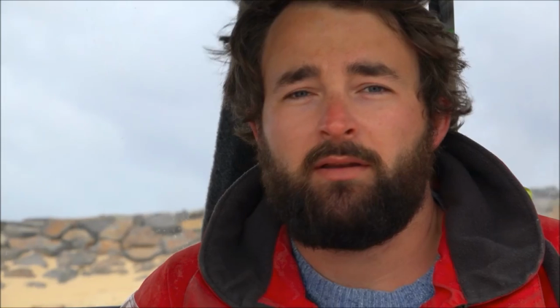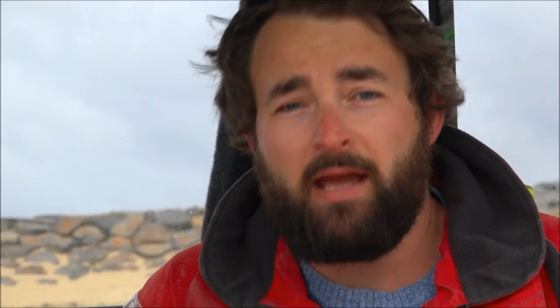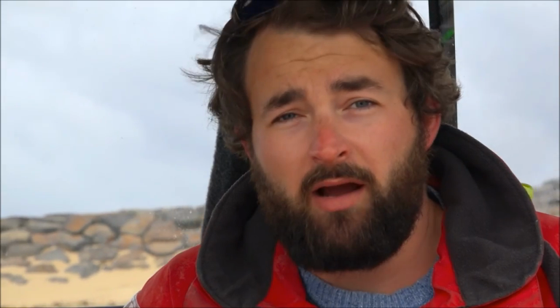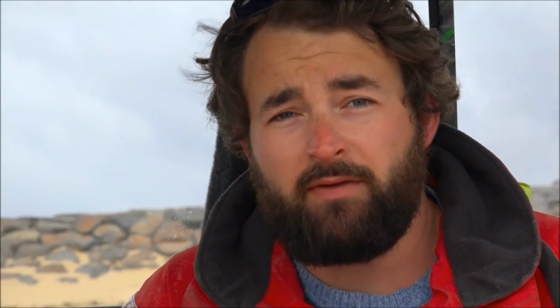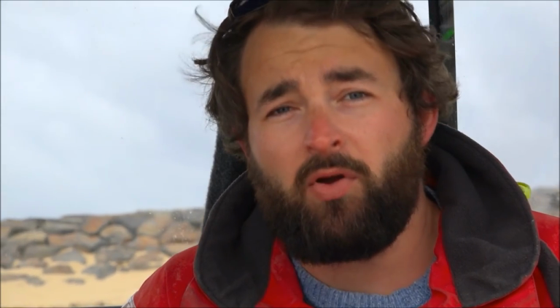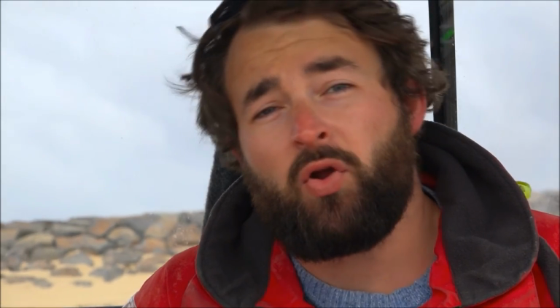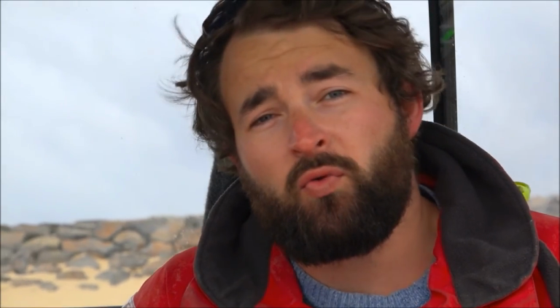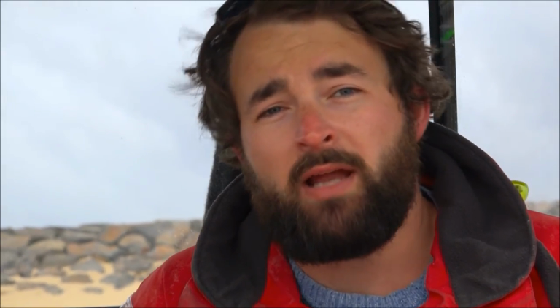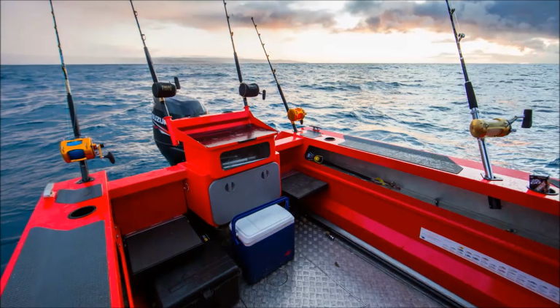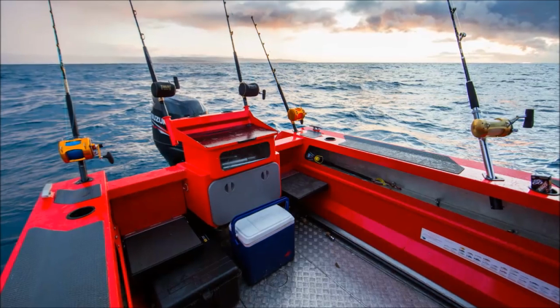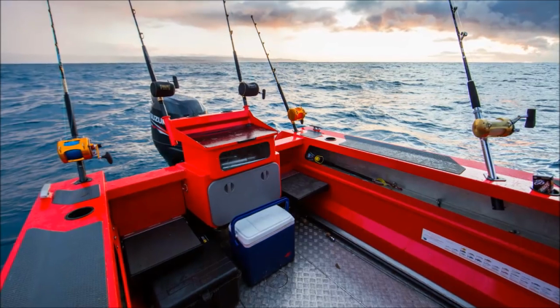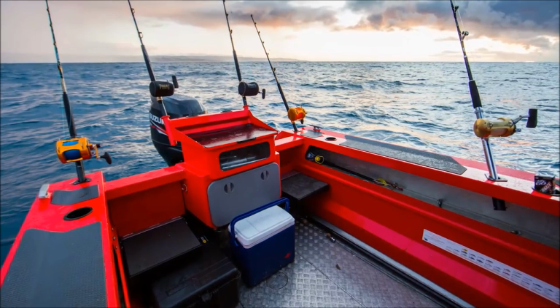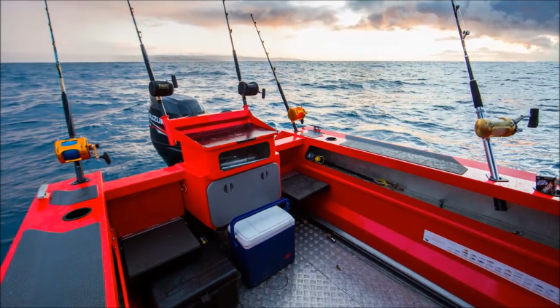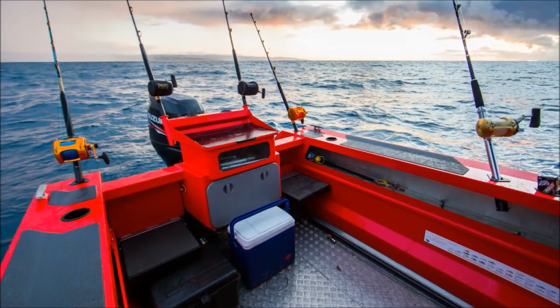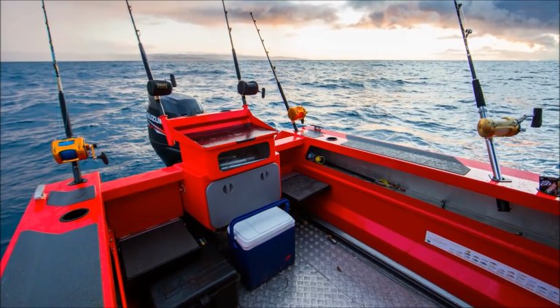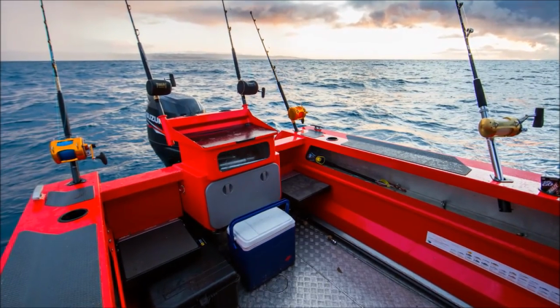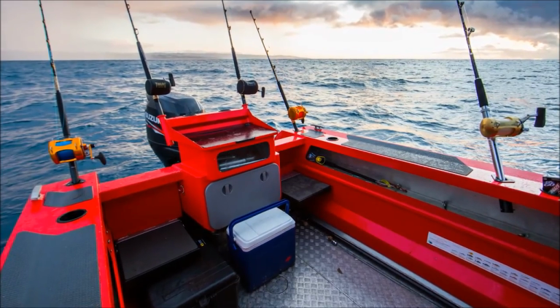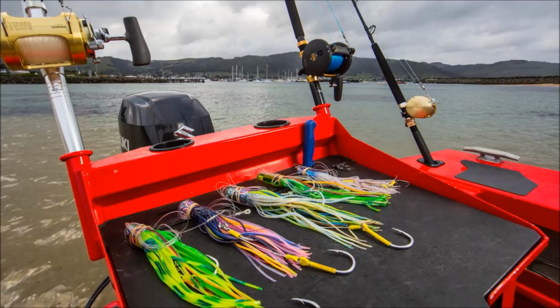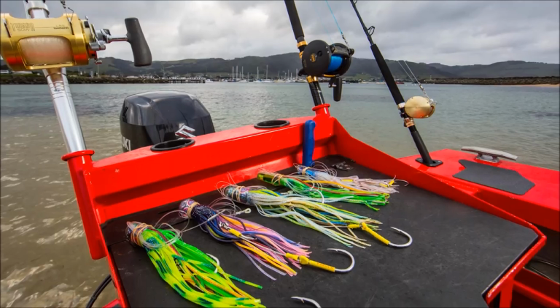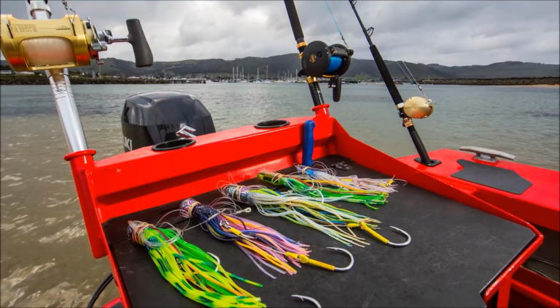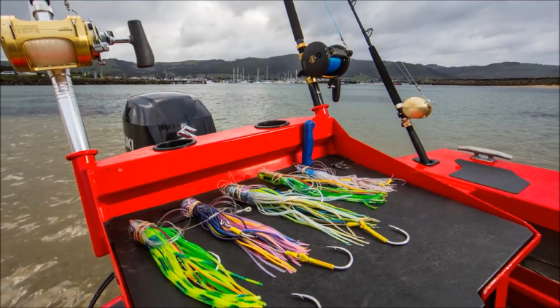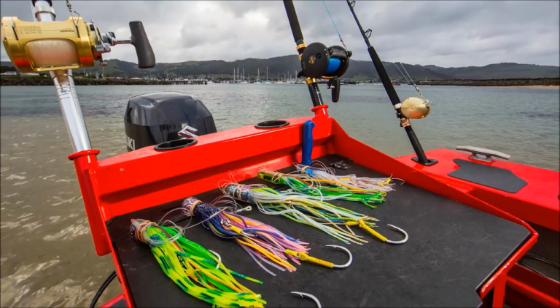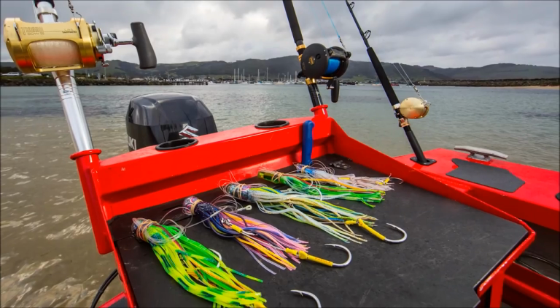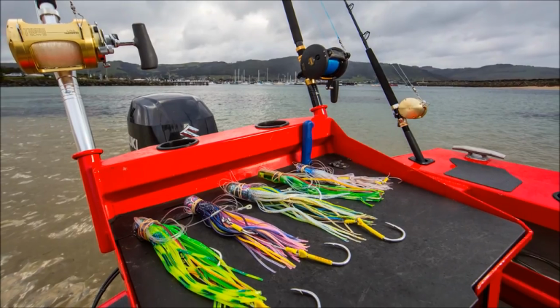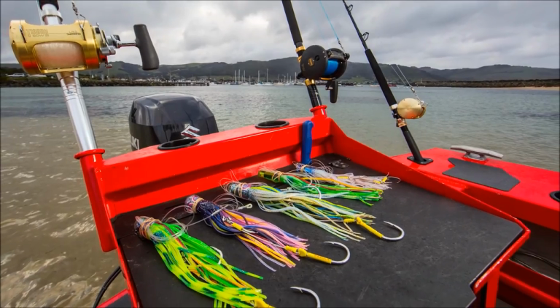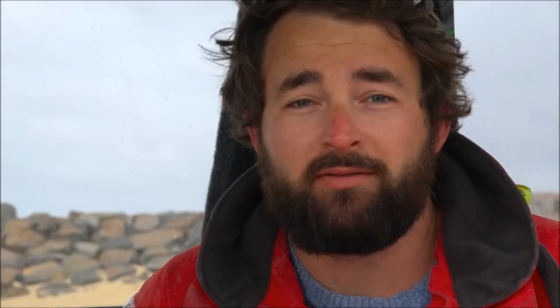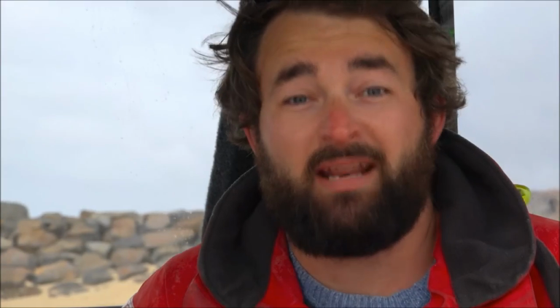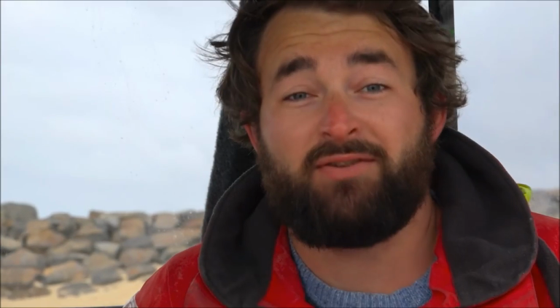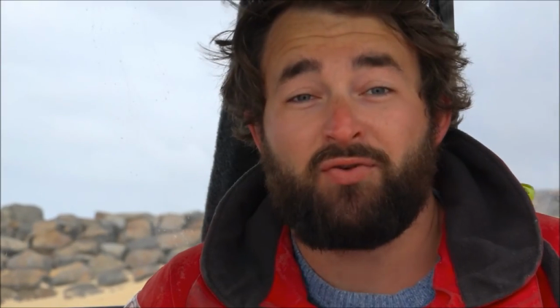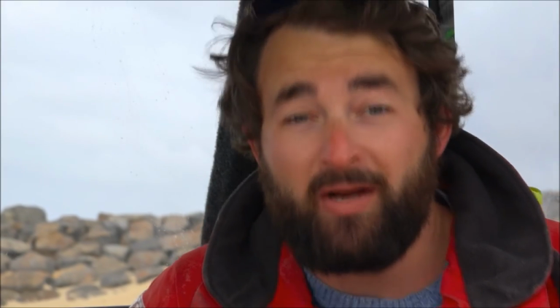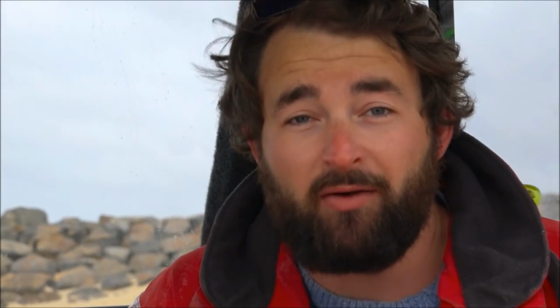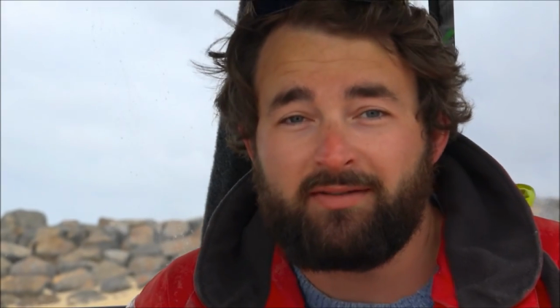Down aft you've got a great little workstation with a bait board, live bait tank, two rod holders and even two drink holders.